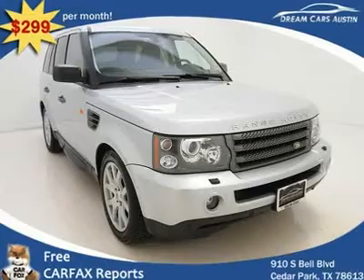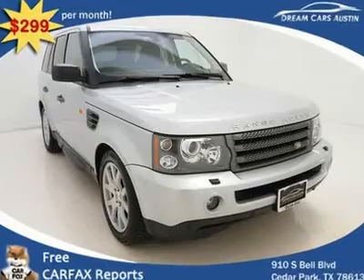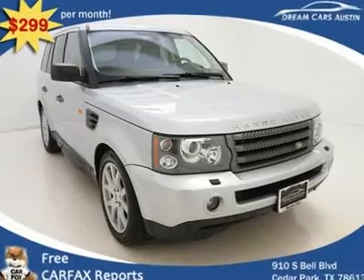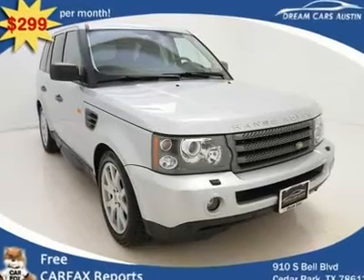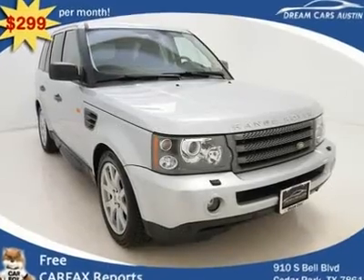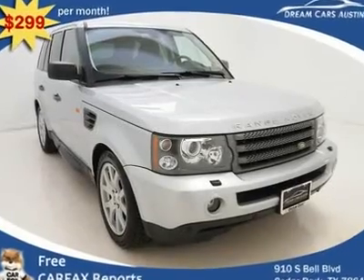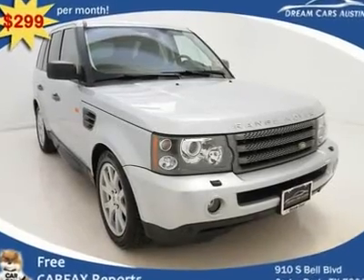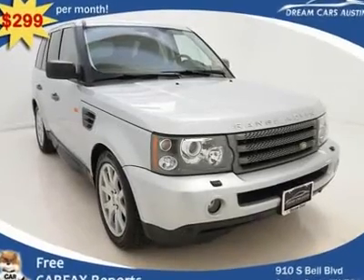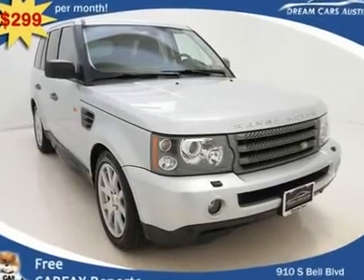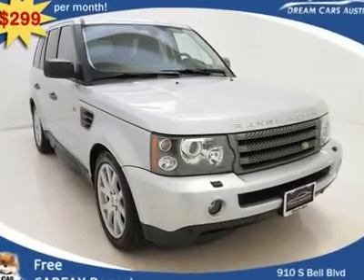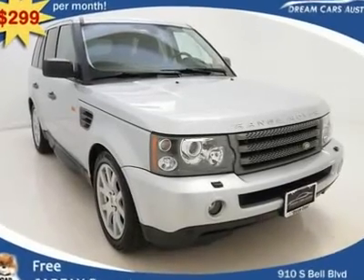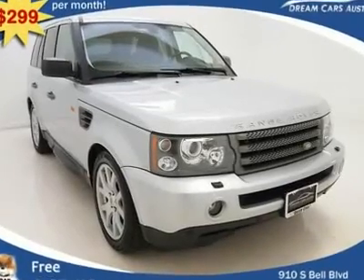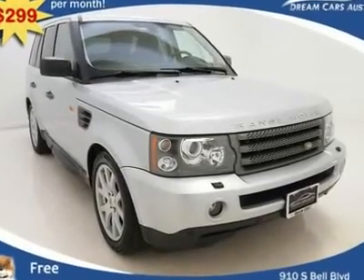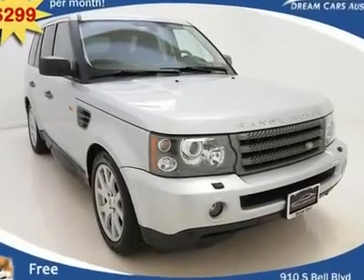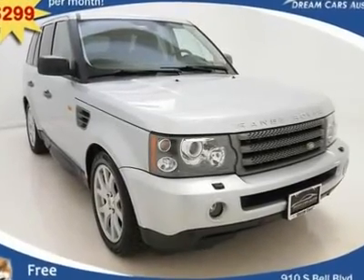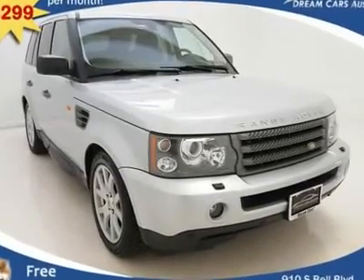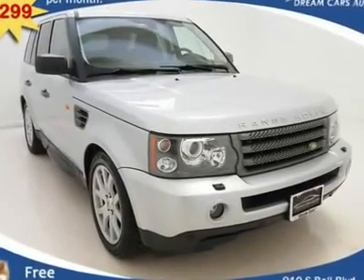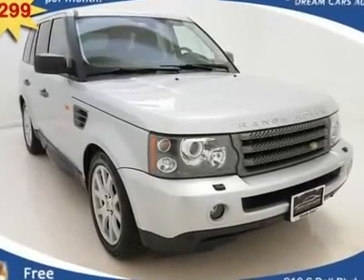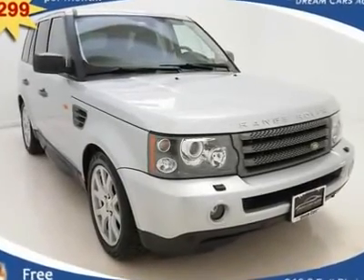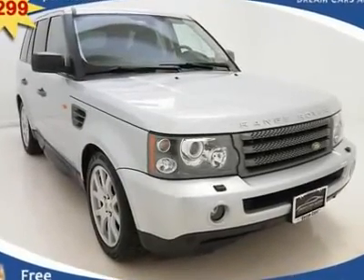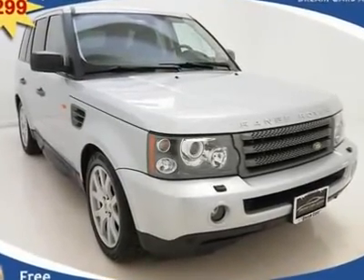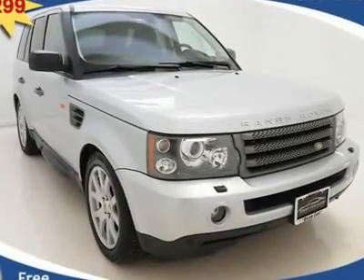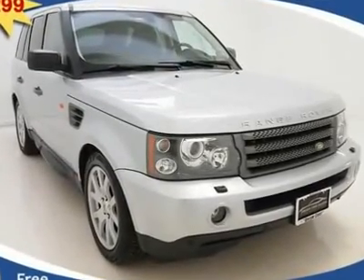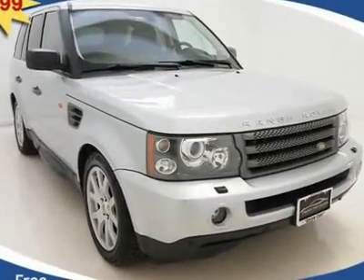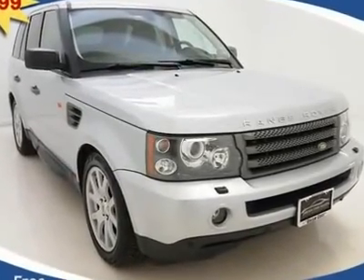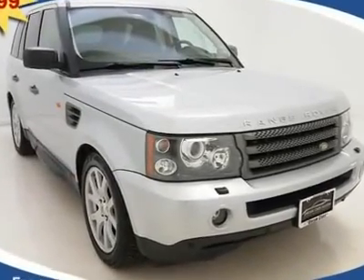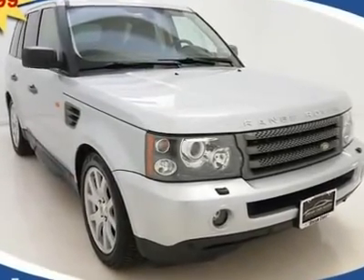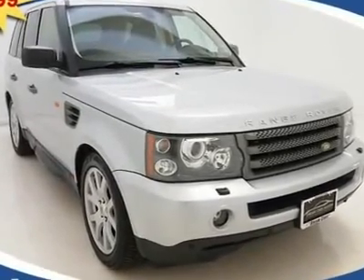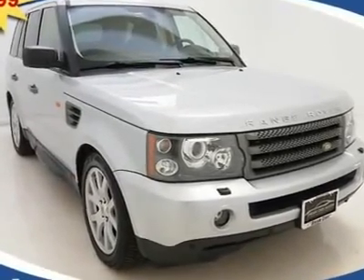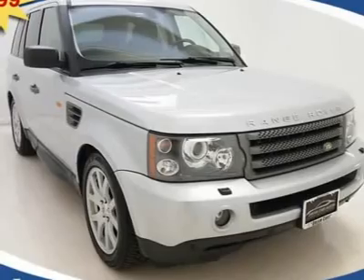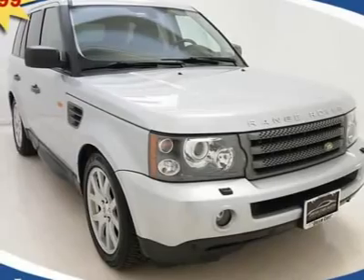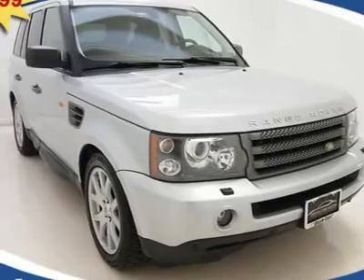$299 per month with free warranty, certified and inspected, with available financing.